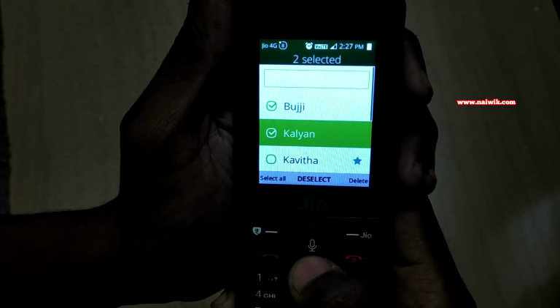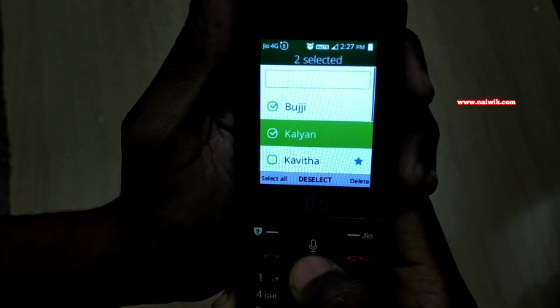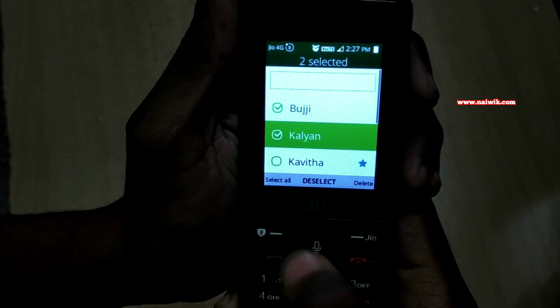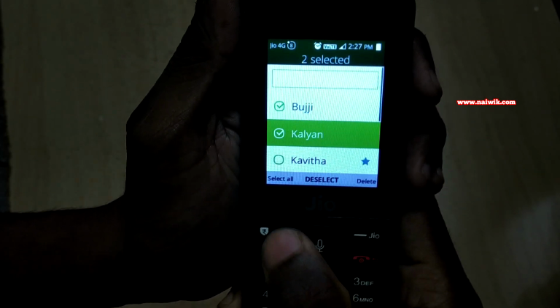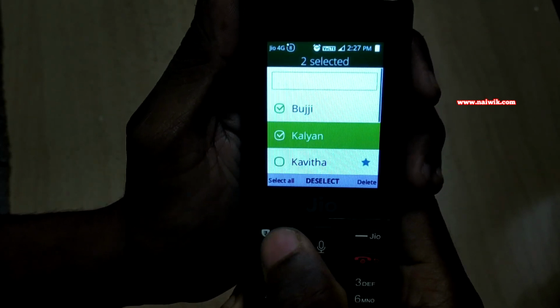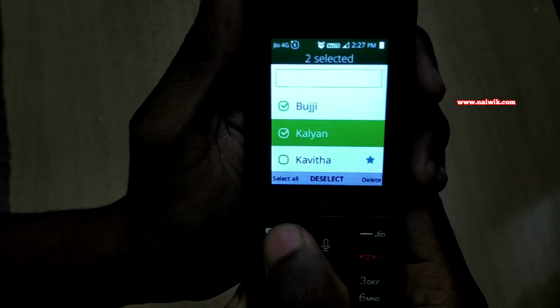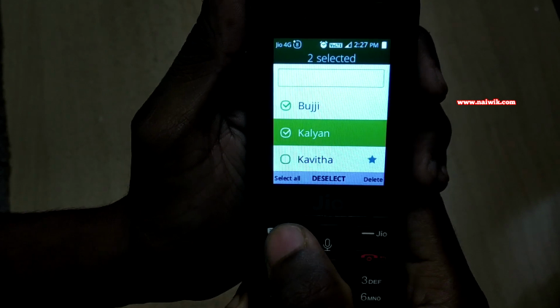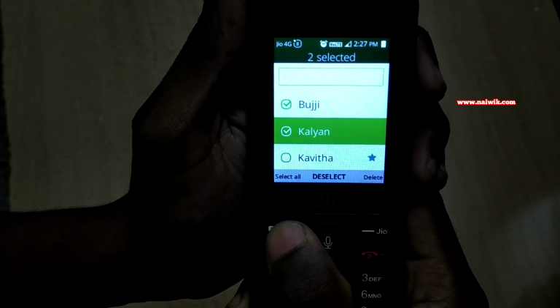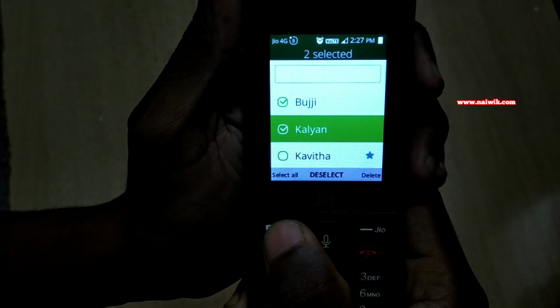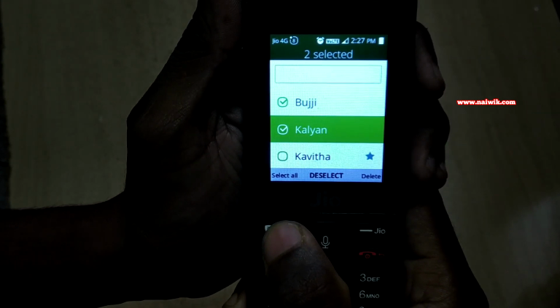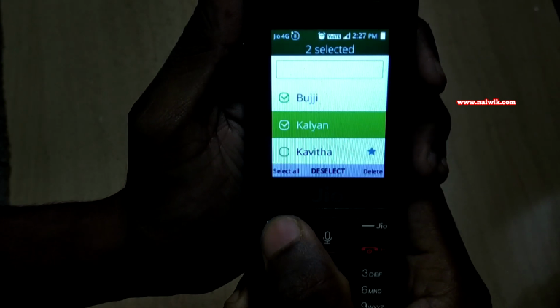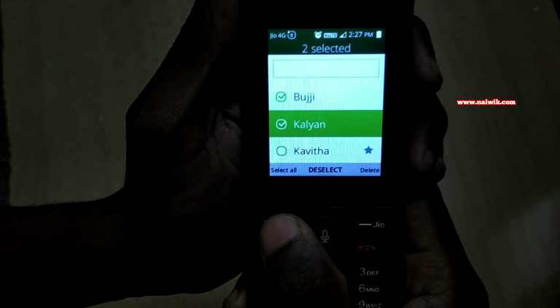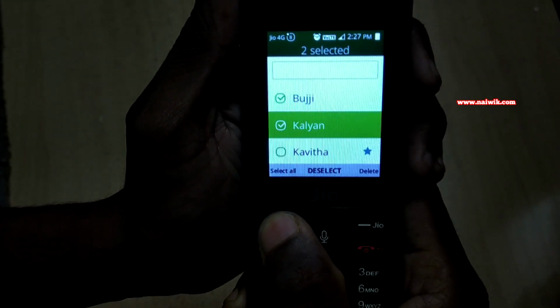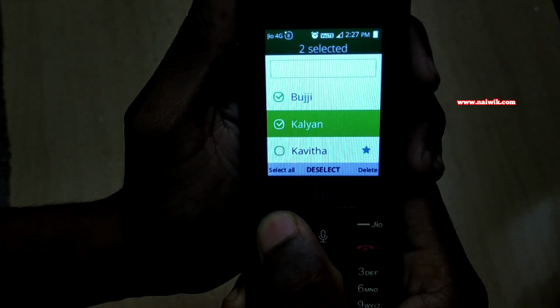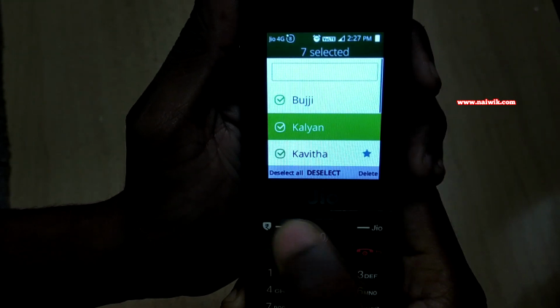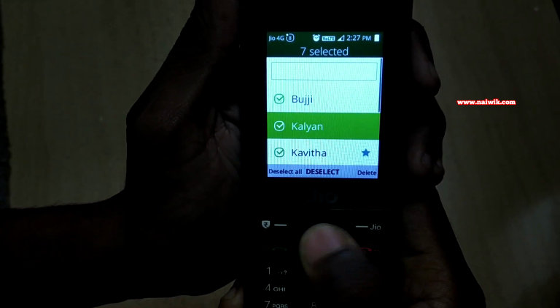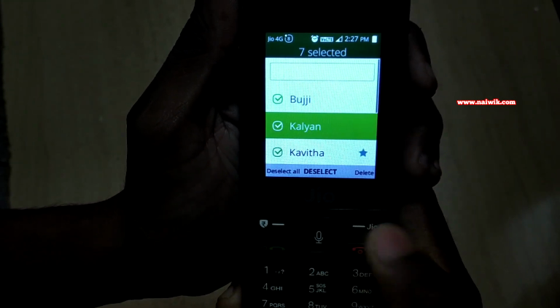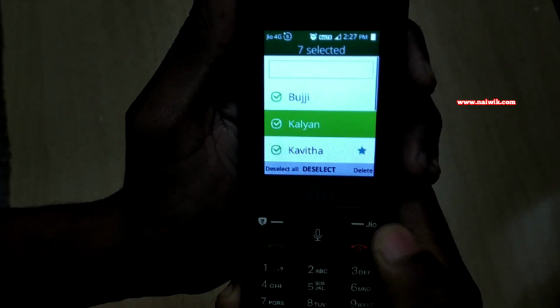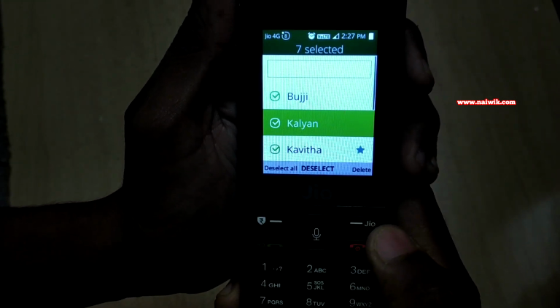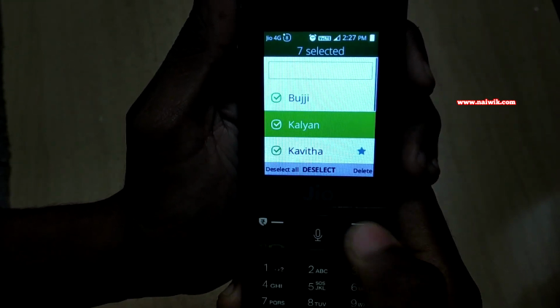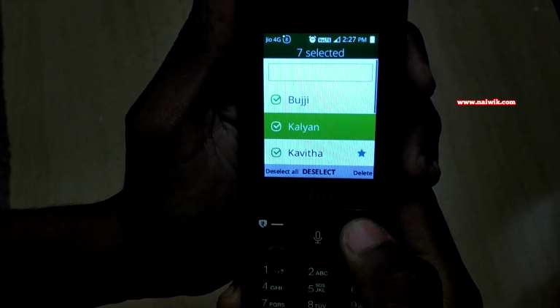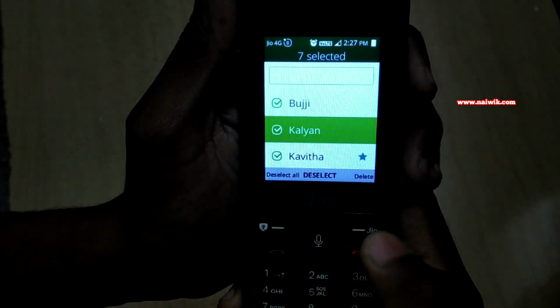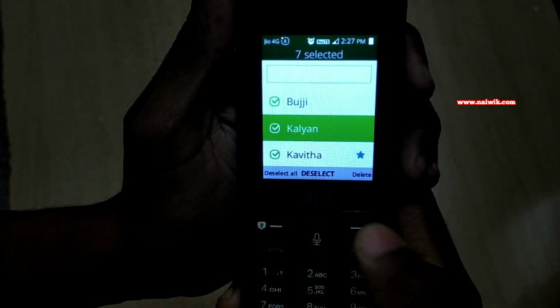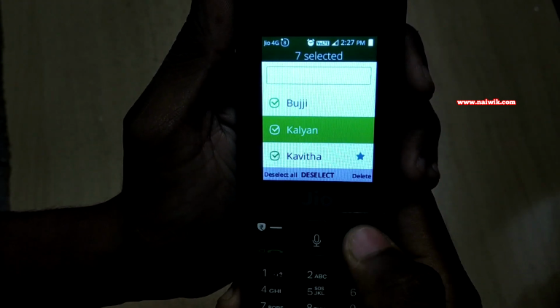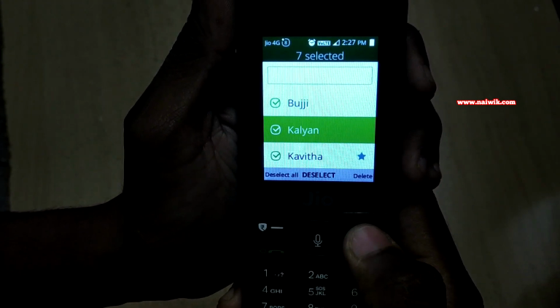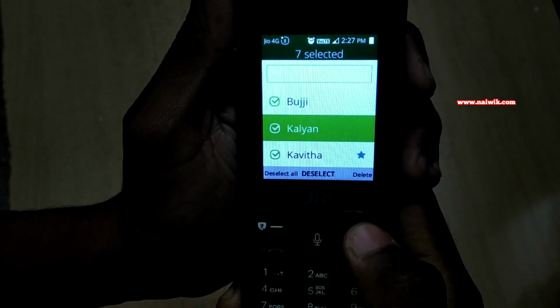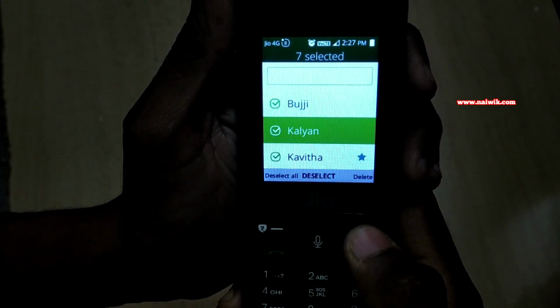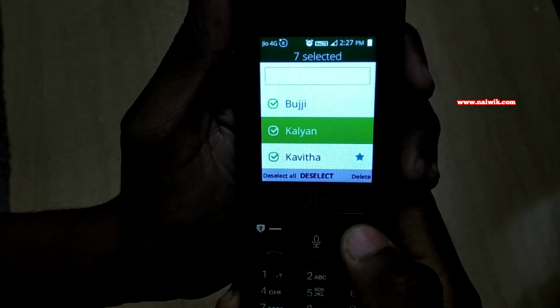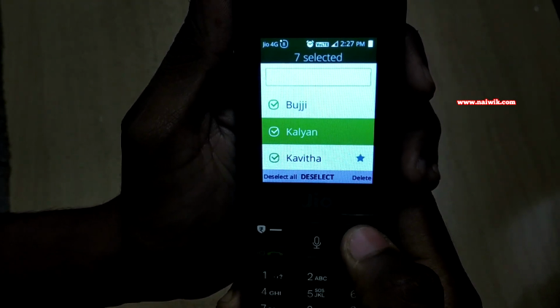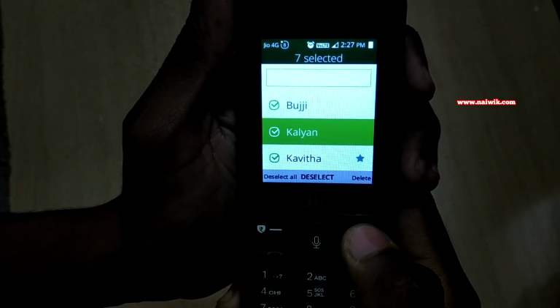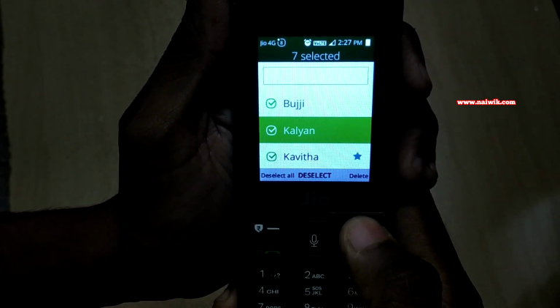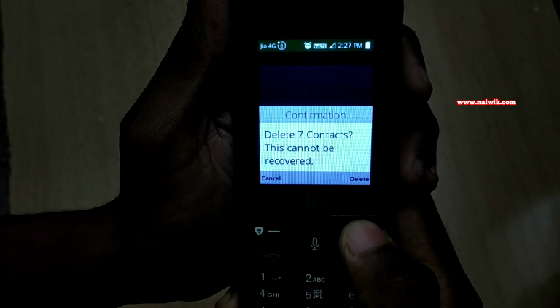You can select whatever contacts you want, or you can simply select all. After that you have to simply press on the delete button.